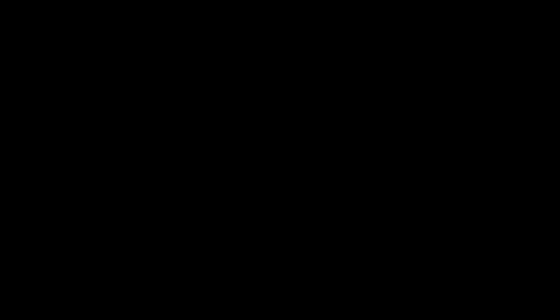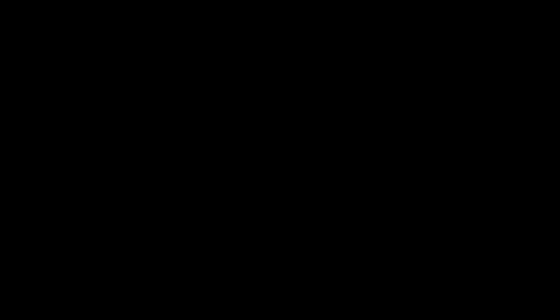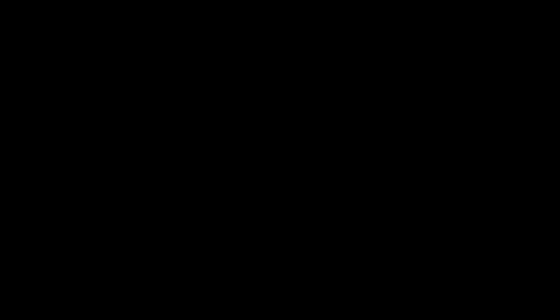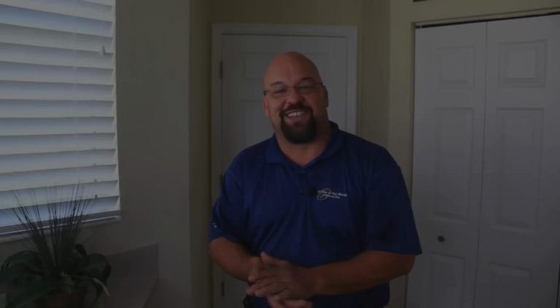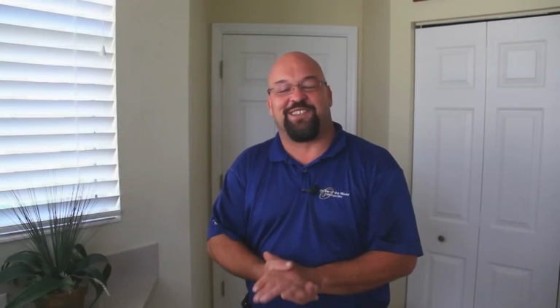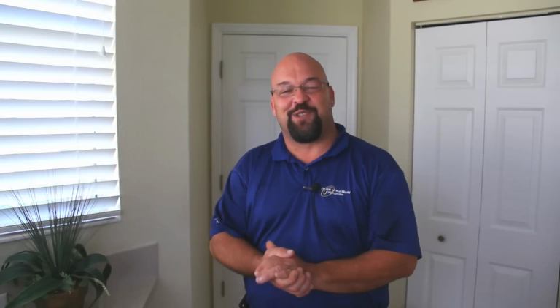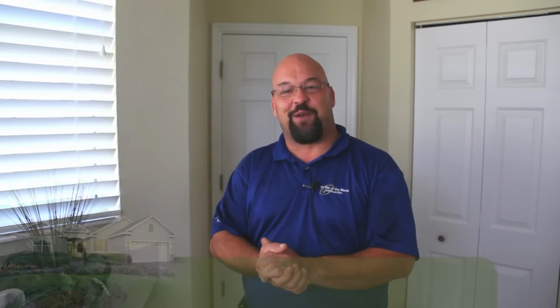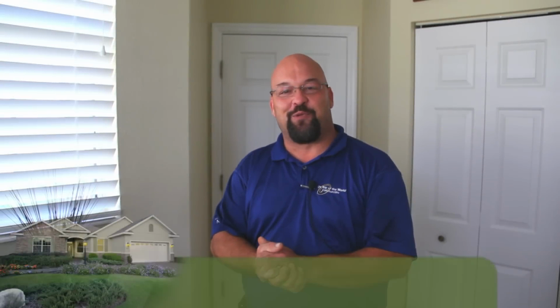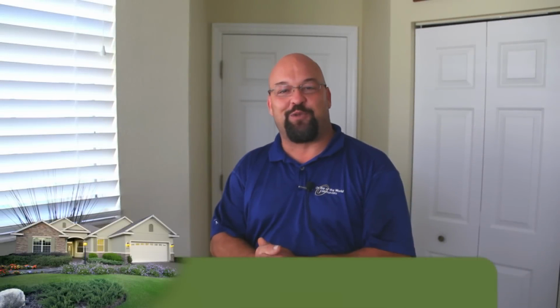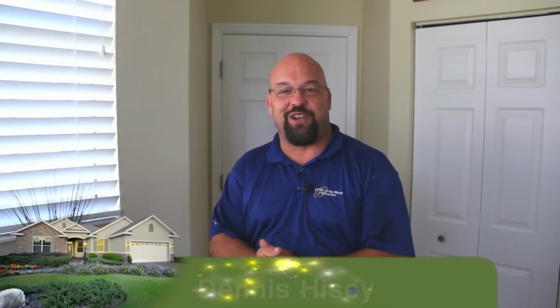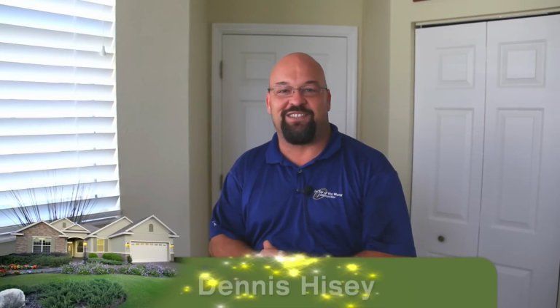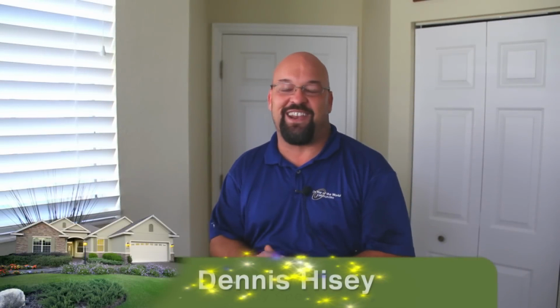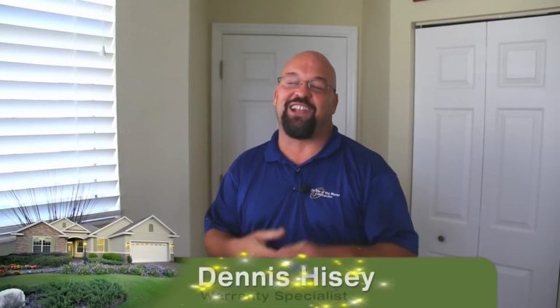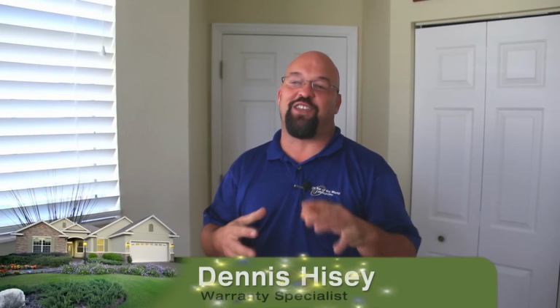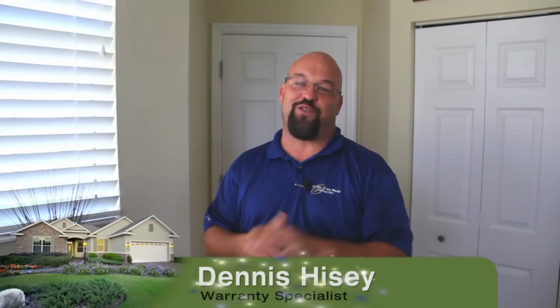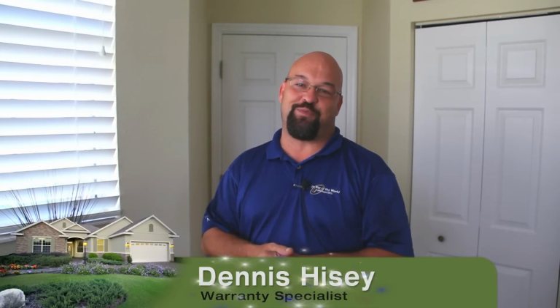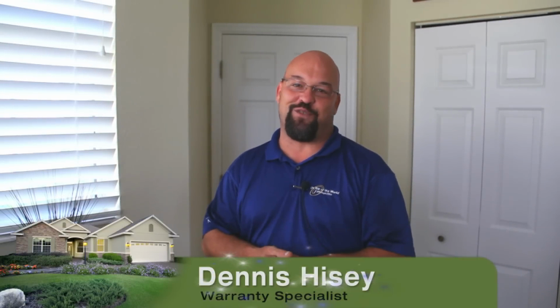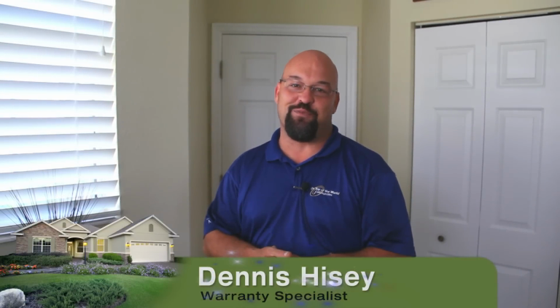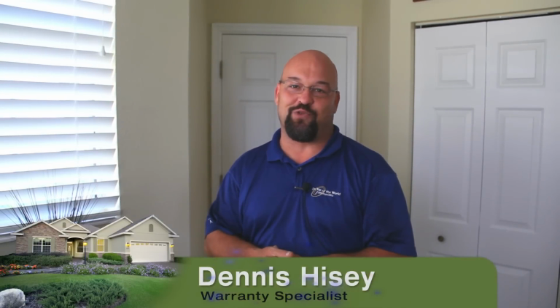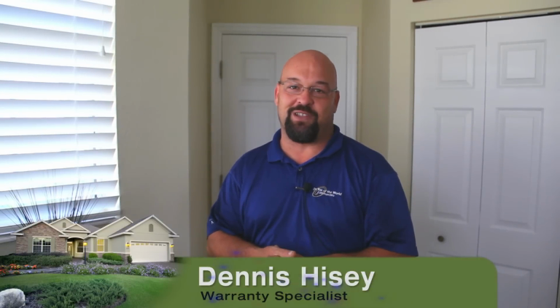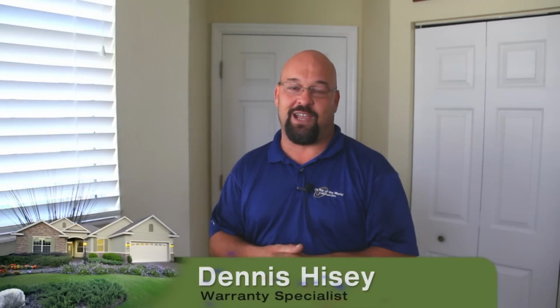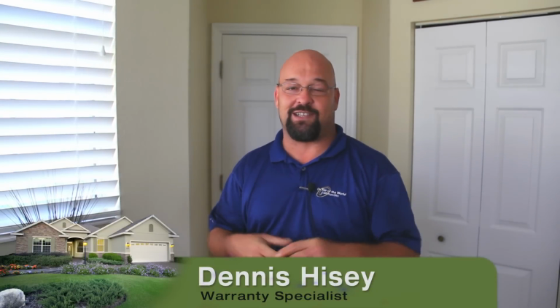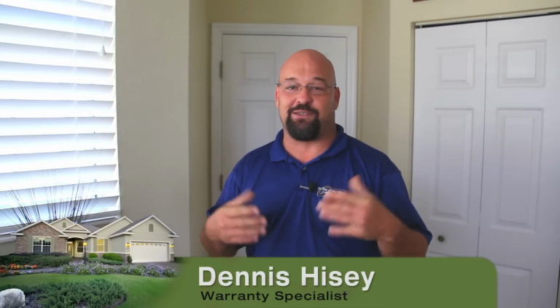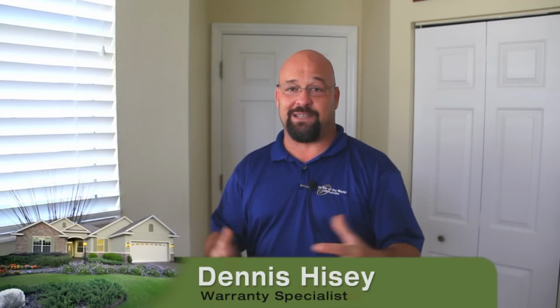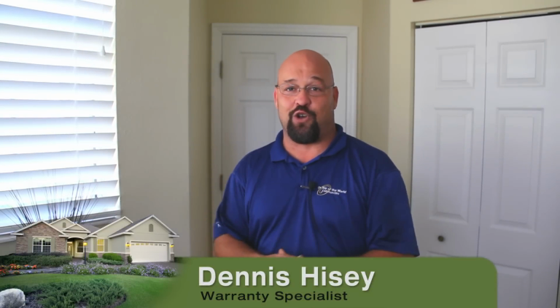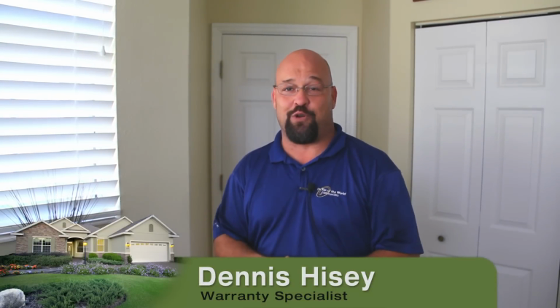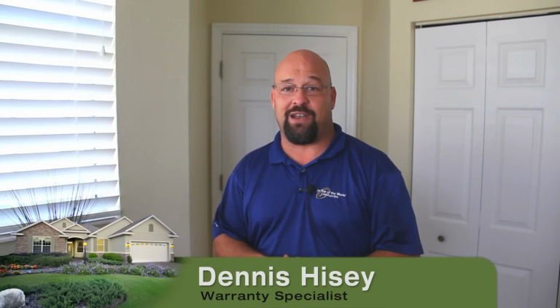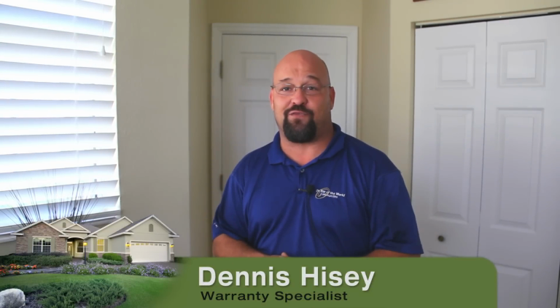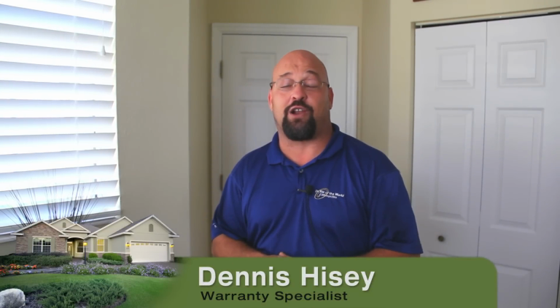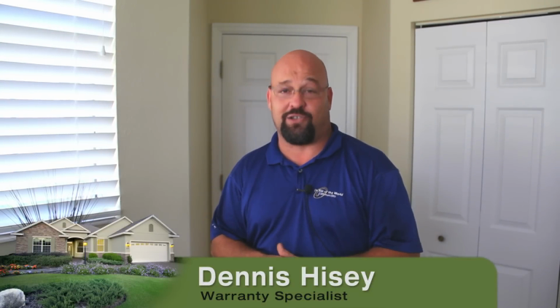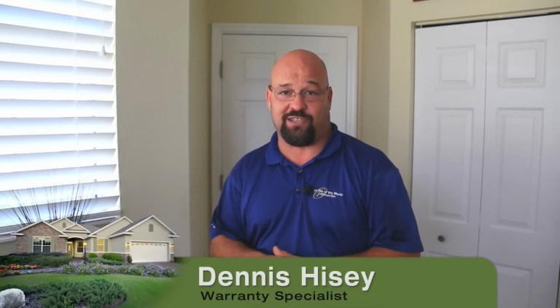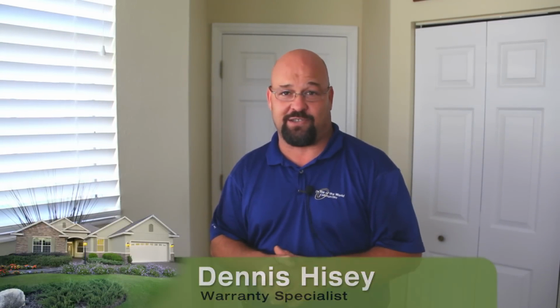My name is Dennis Heisey with On Top of the World Communities. I'd like to thank you for spending a few minutes with me today discussing basic homeowner maintenance for your air conditioning system.